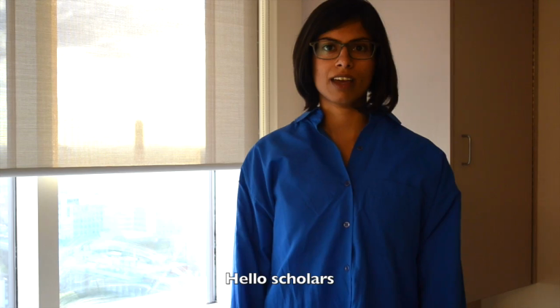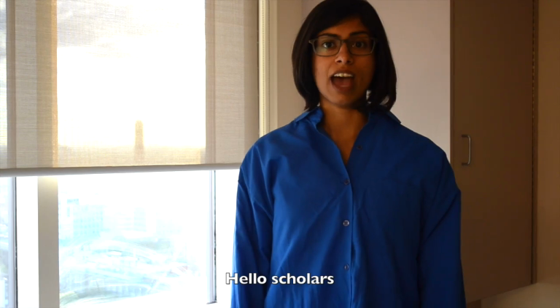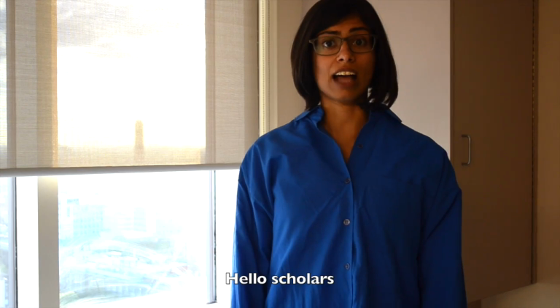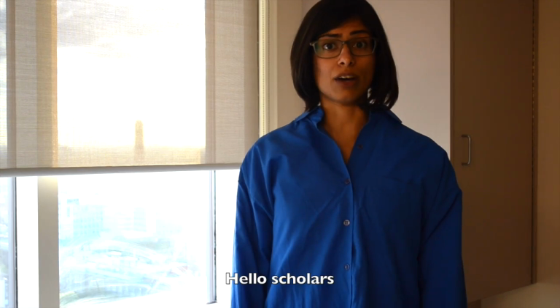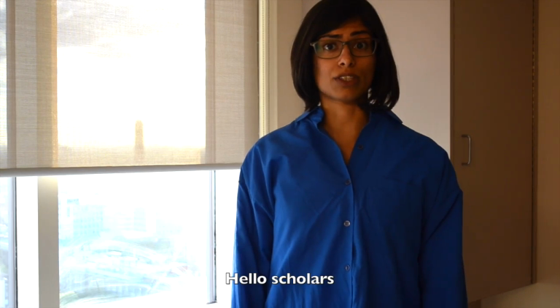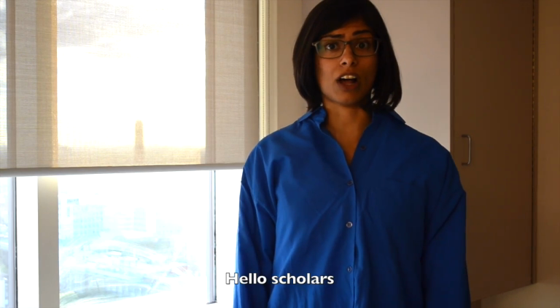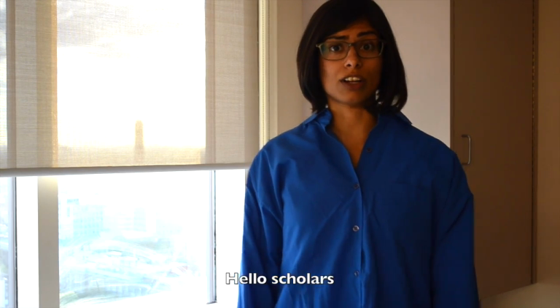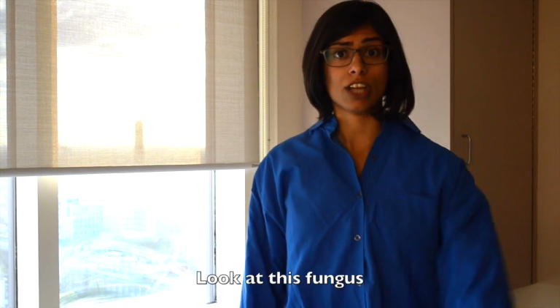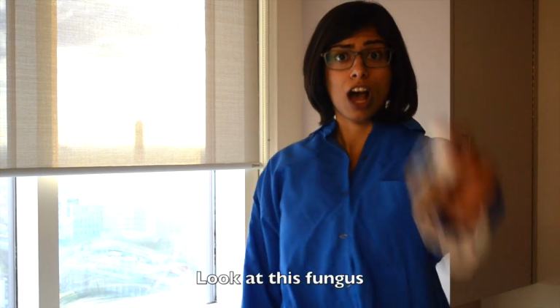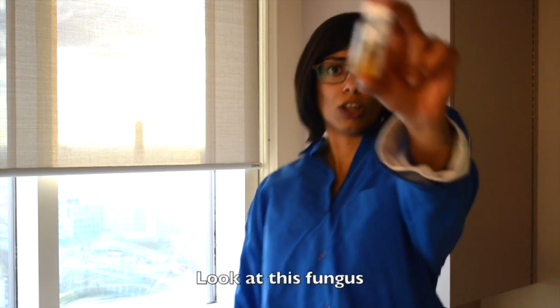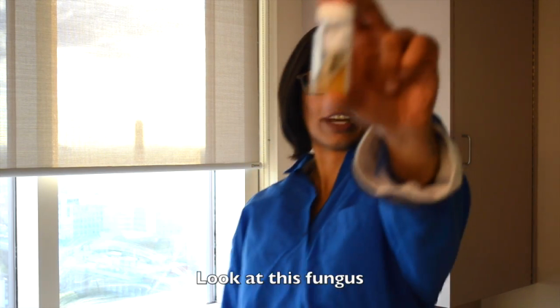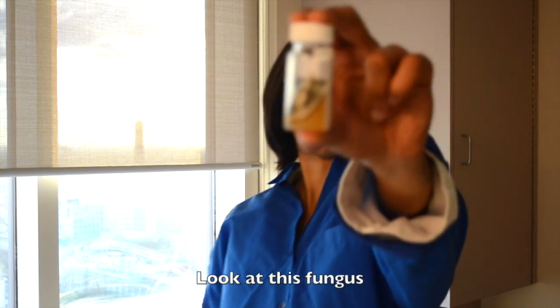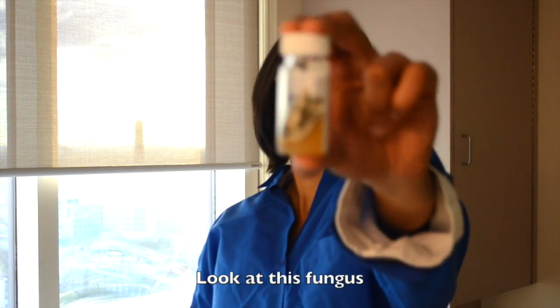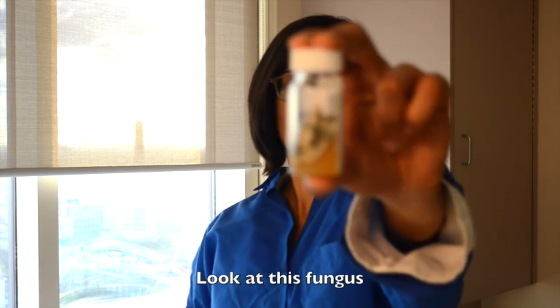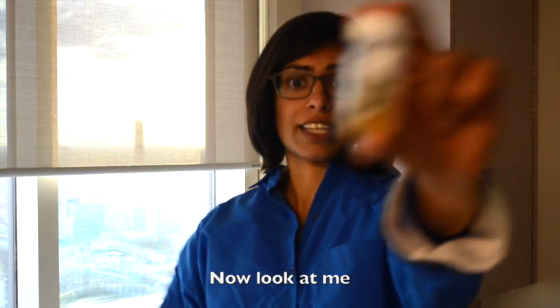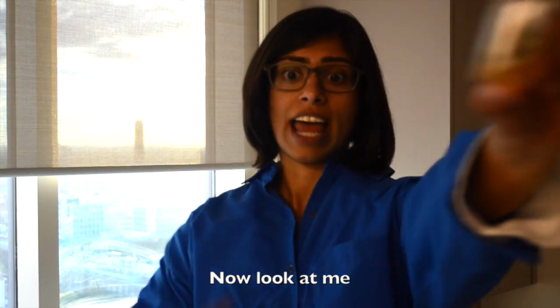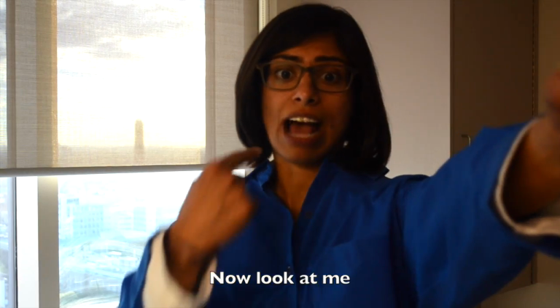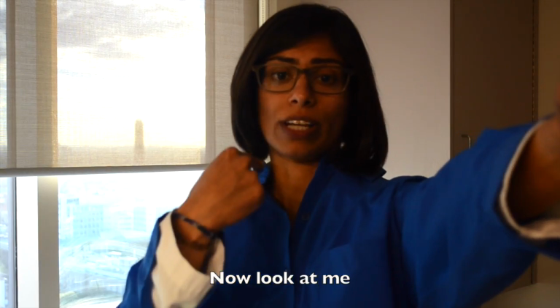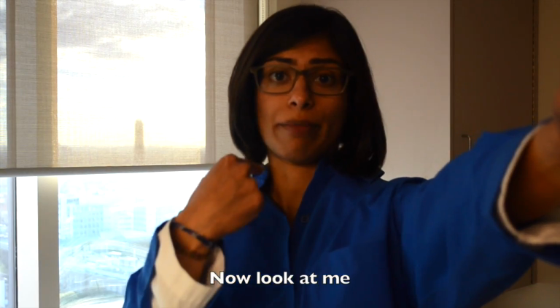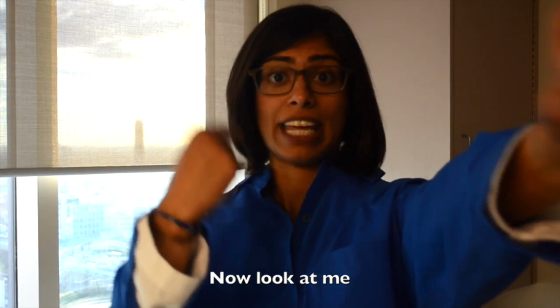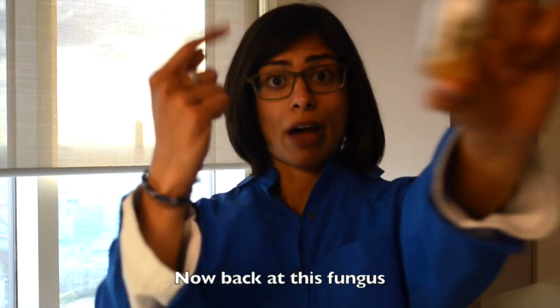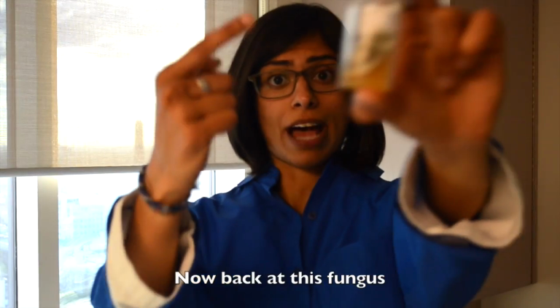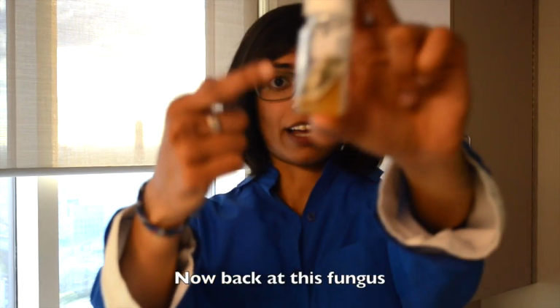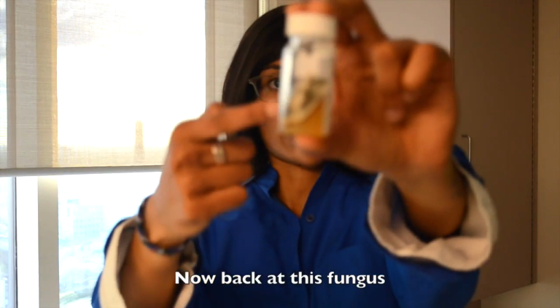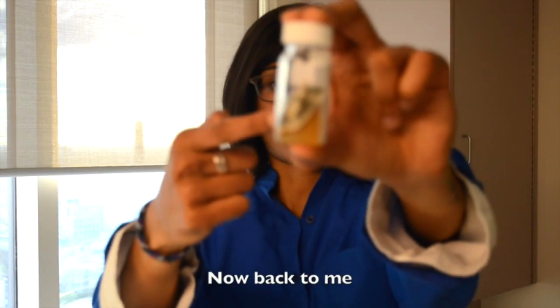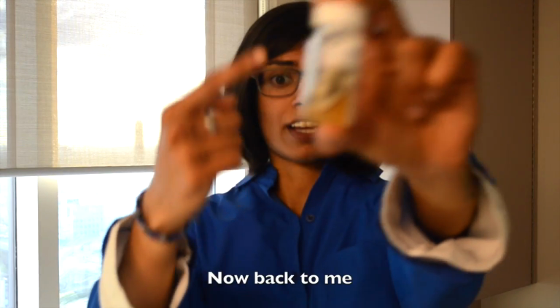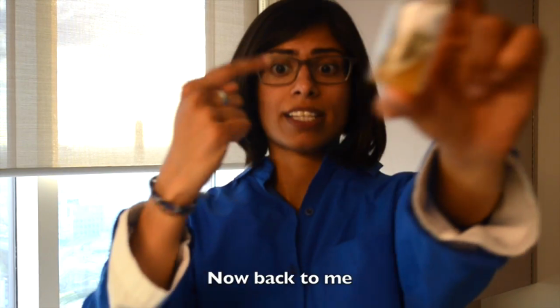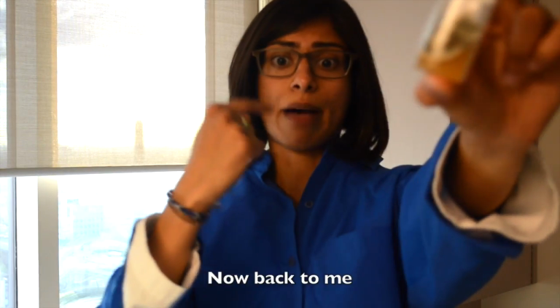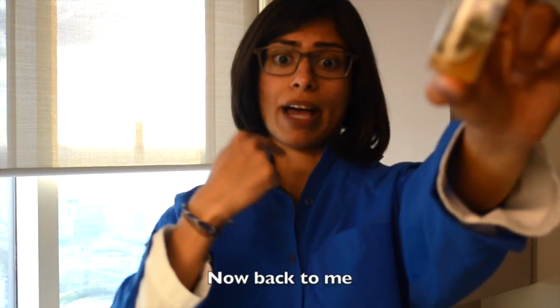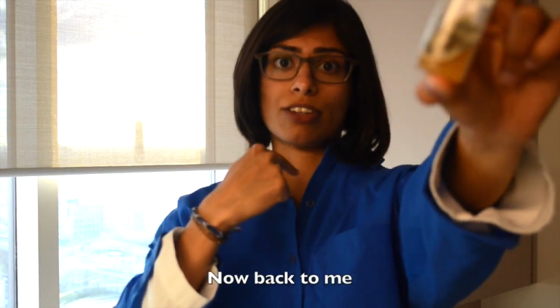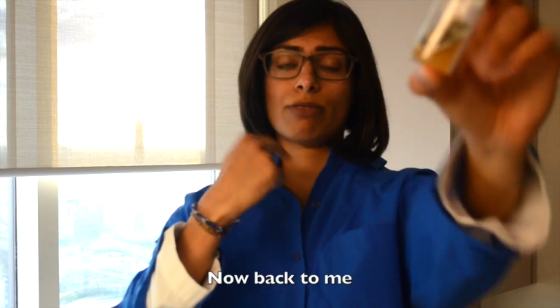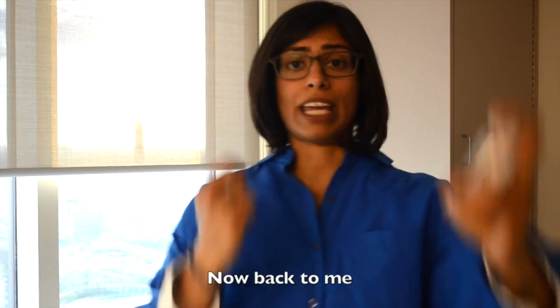Hello scholars, look at this fungus, now look at me, now back at this fungus, now back to me.